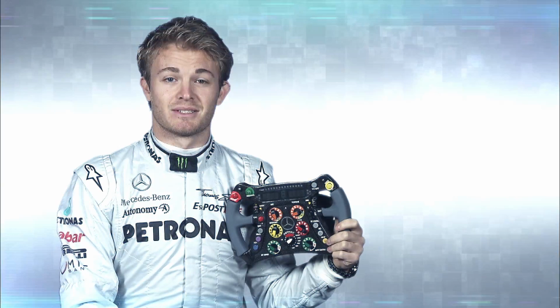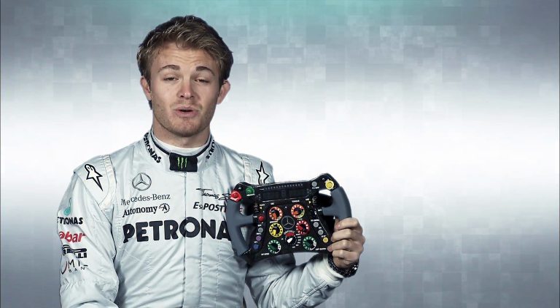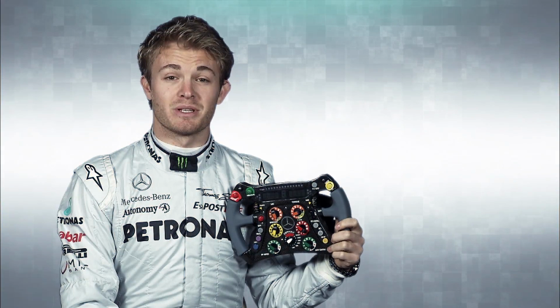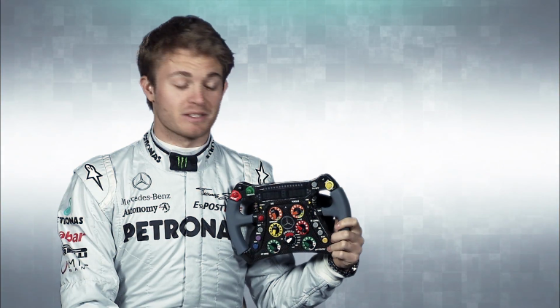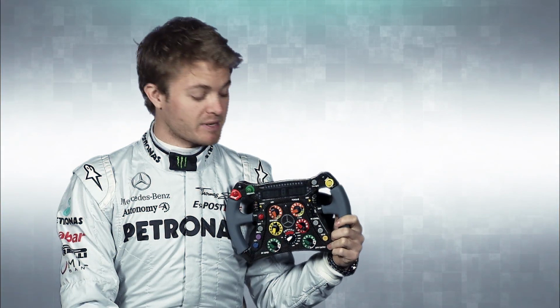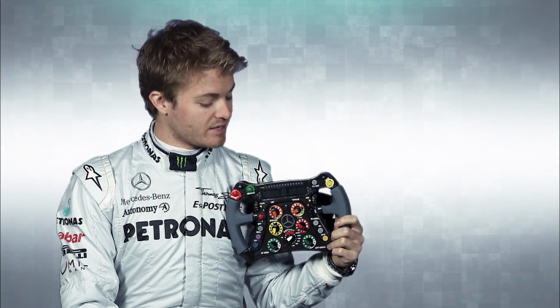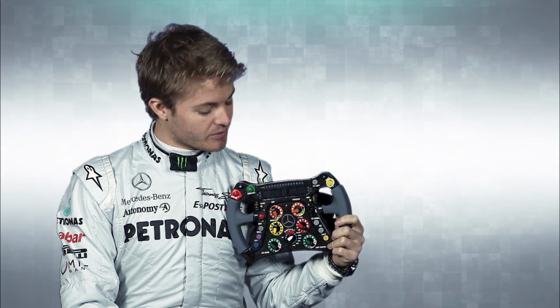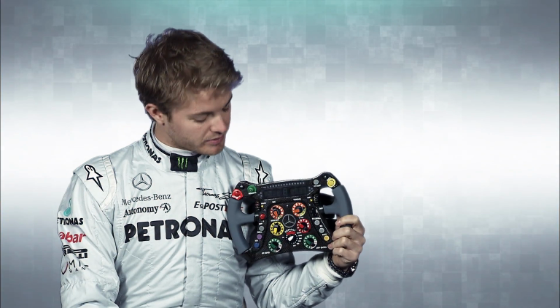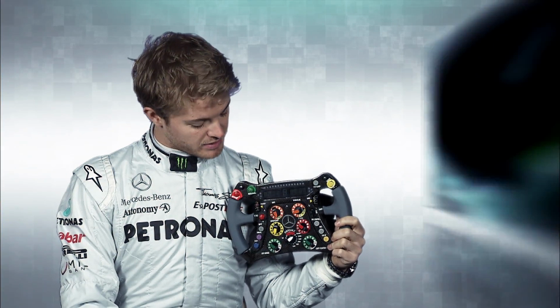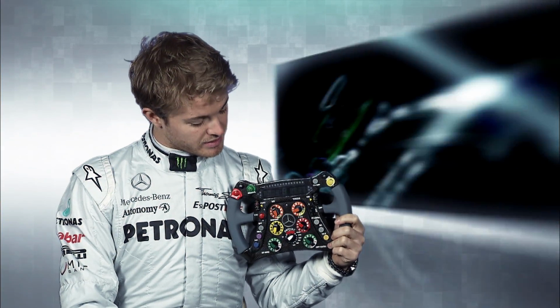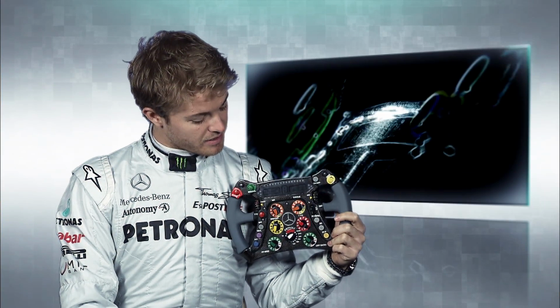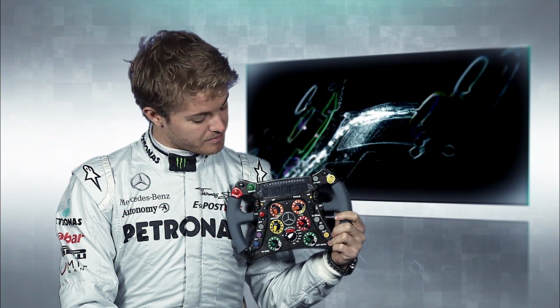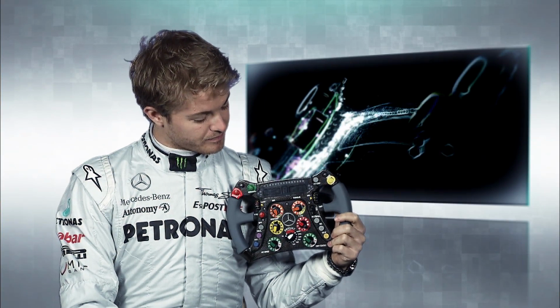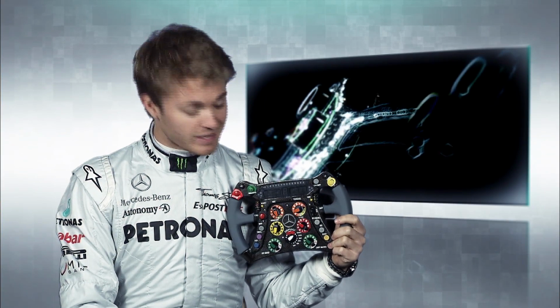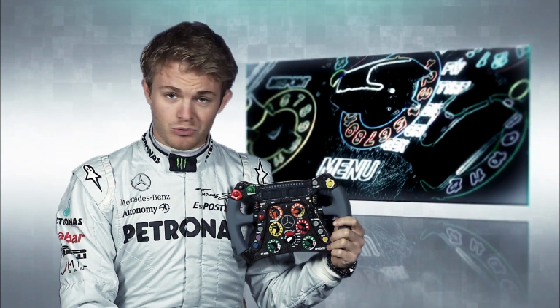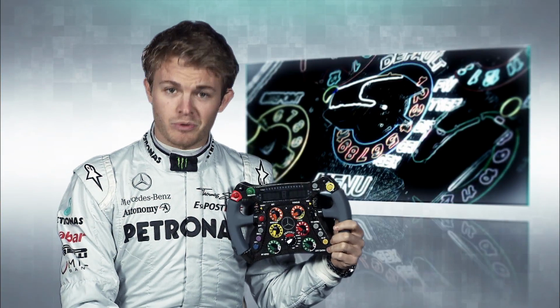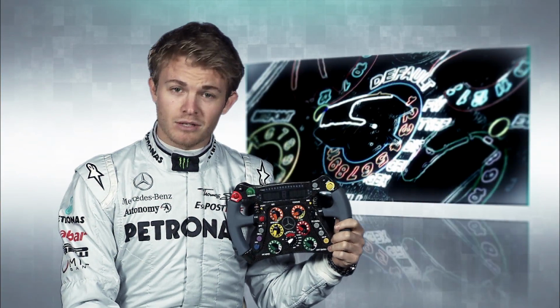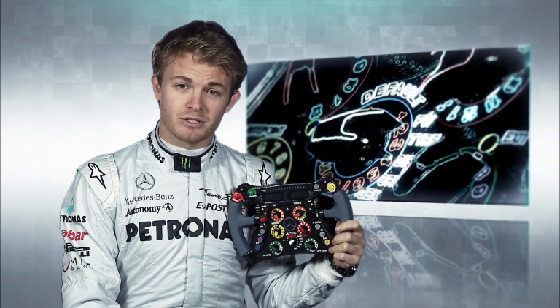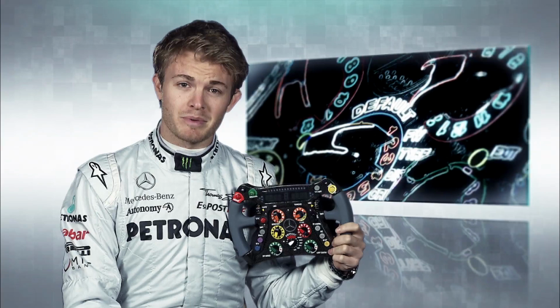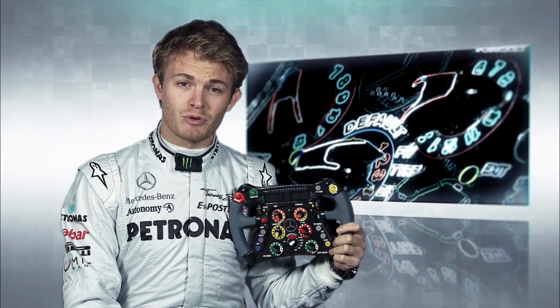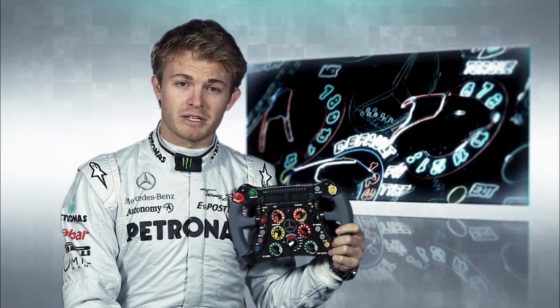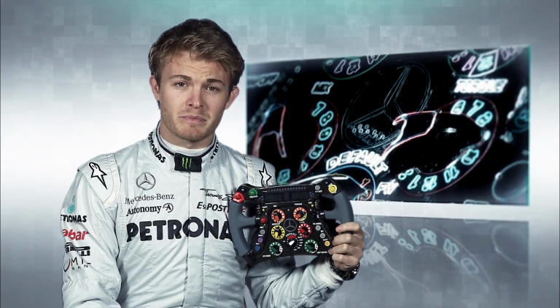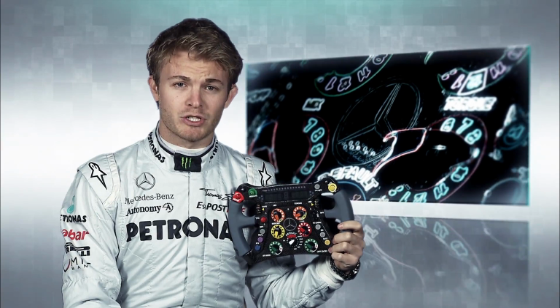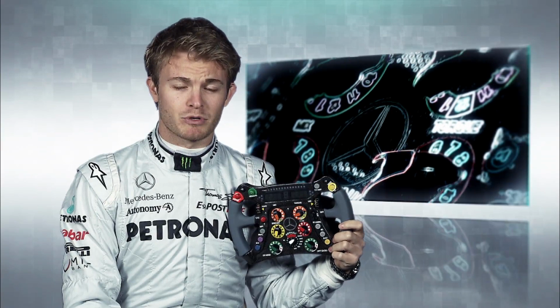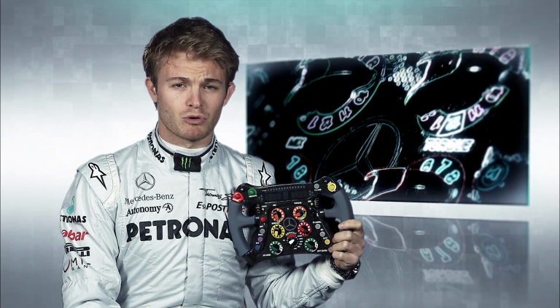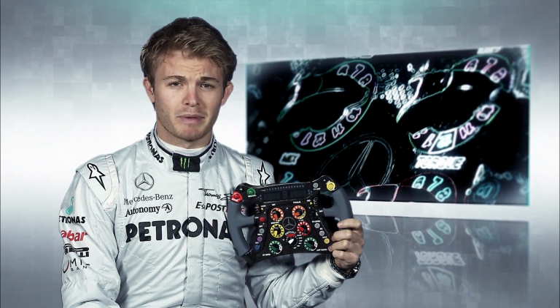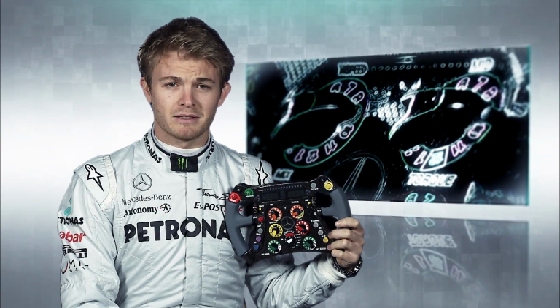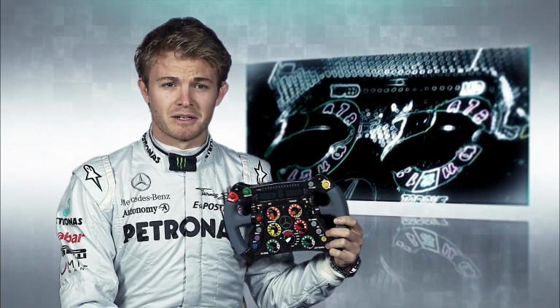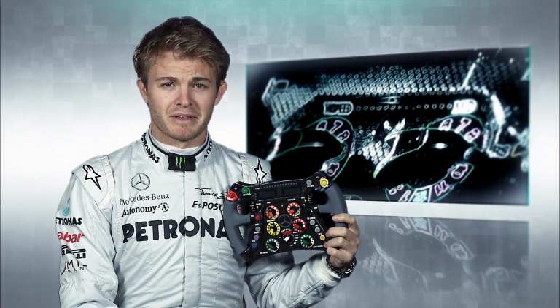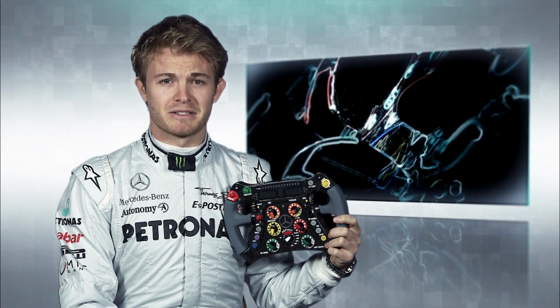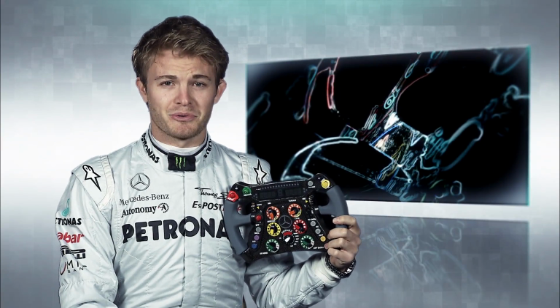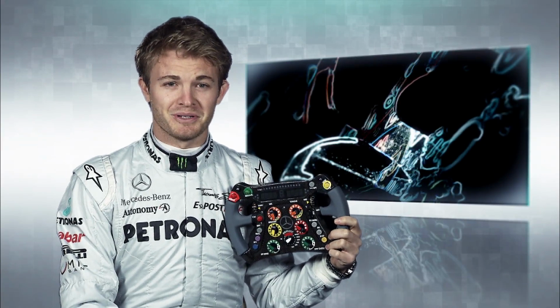So this is my steering wheel, and I do agree it looks a bit more like a spaceship control pad than a steering wheel.